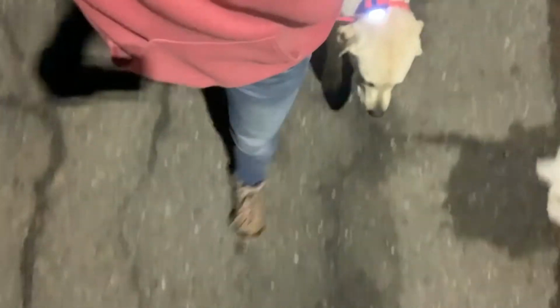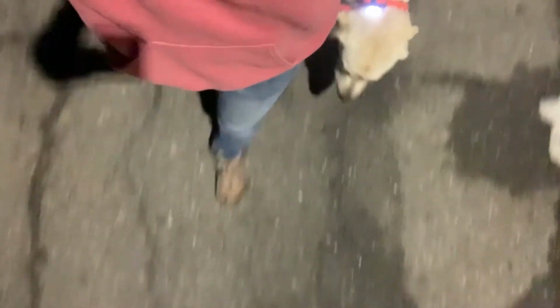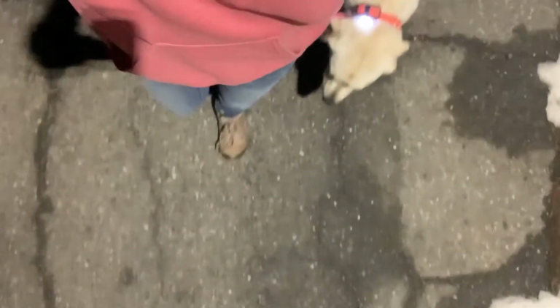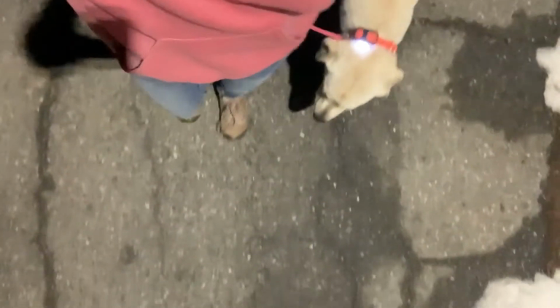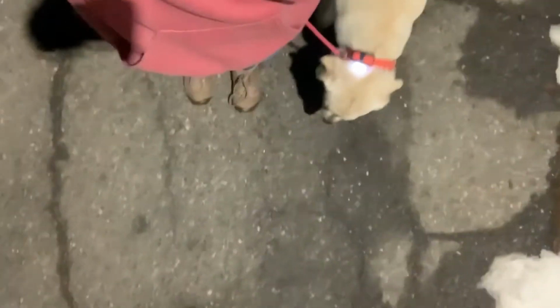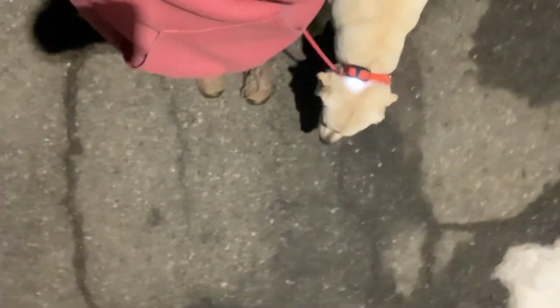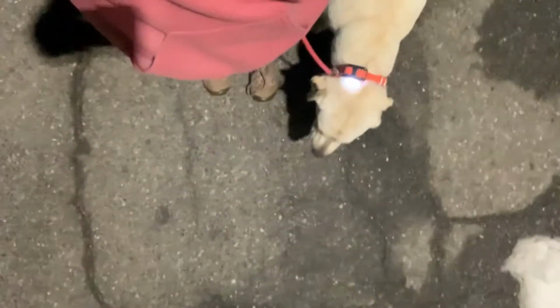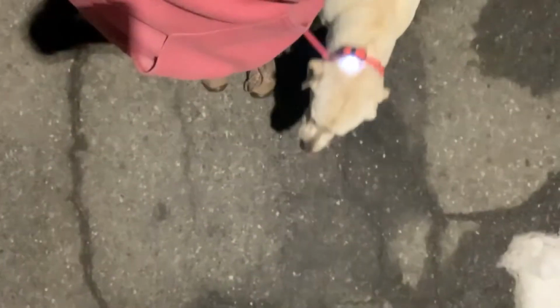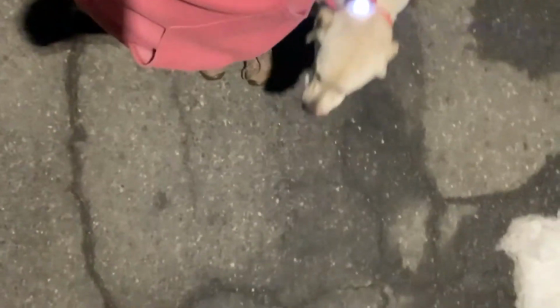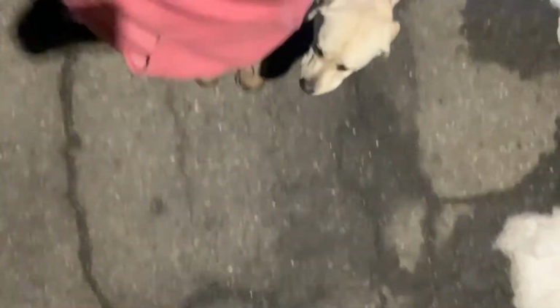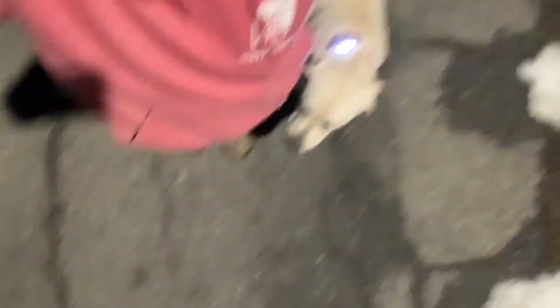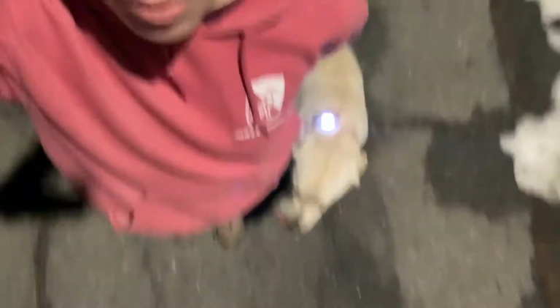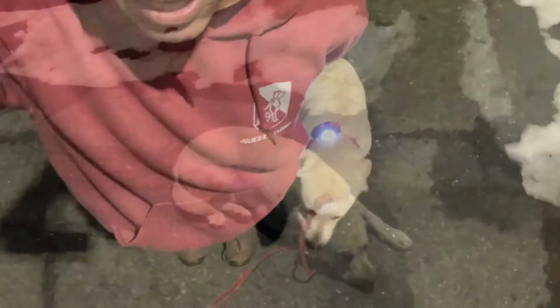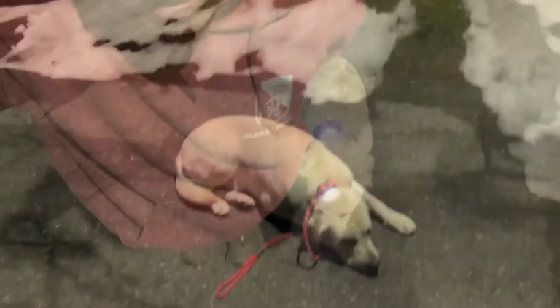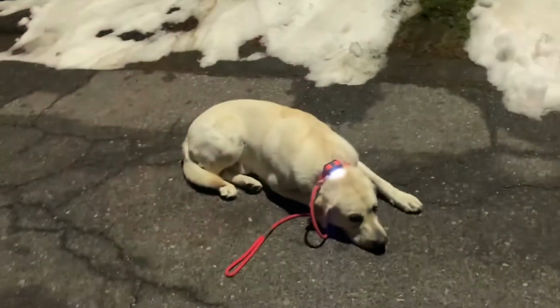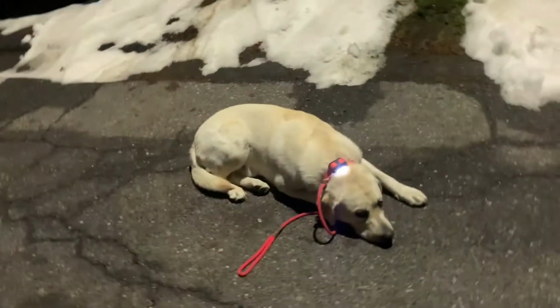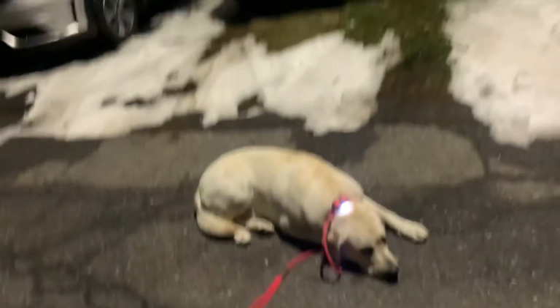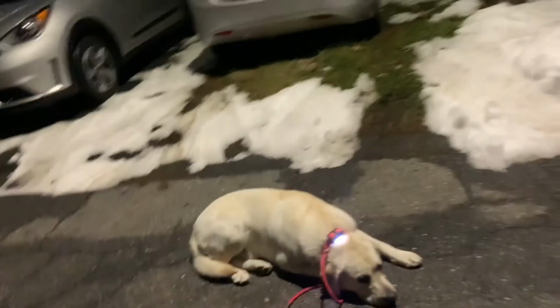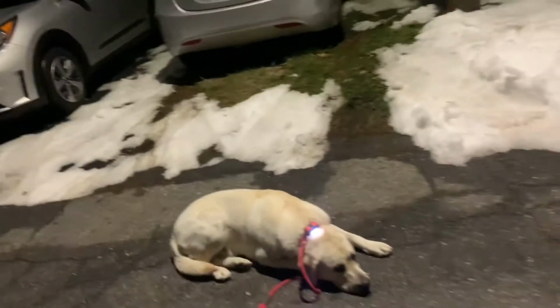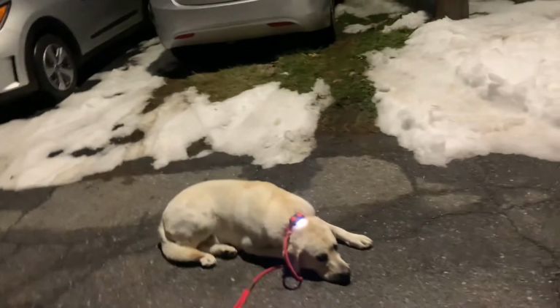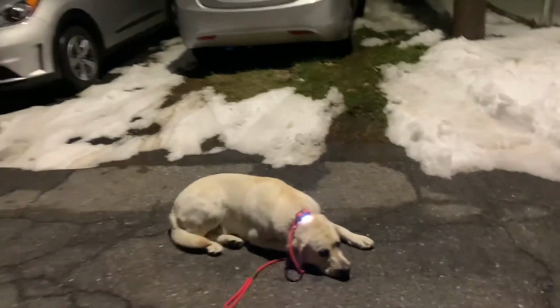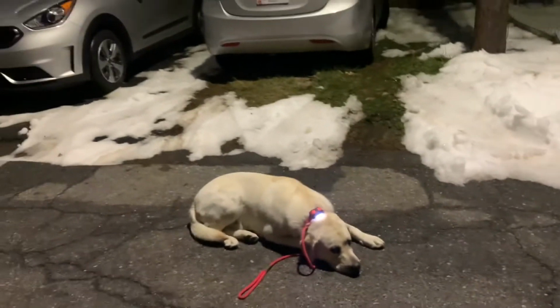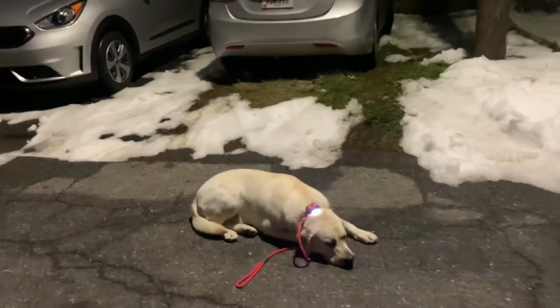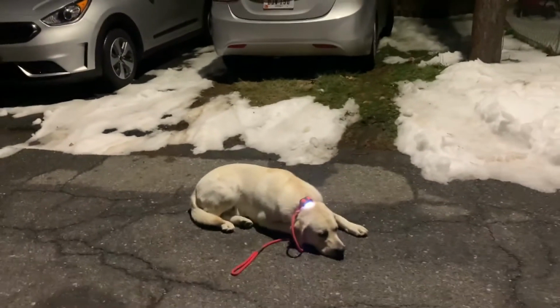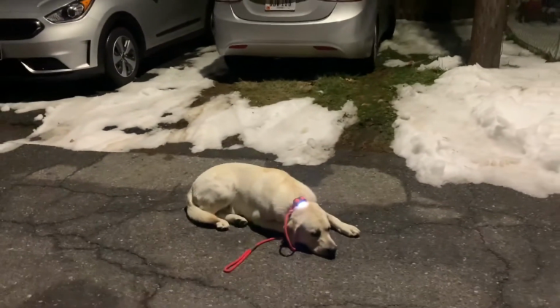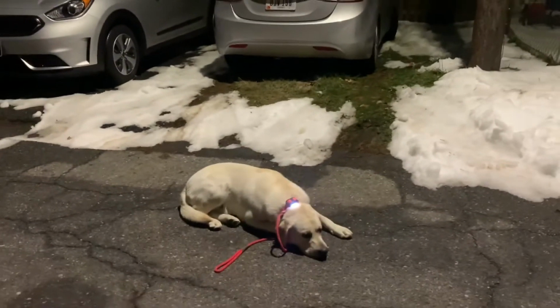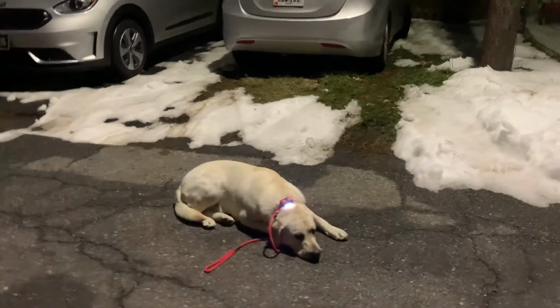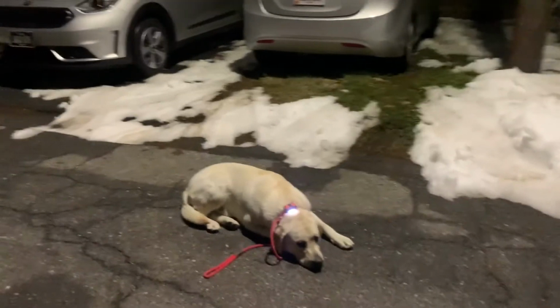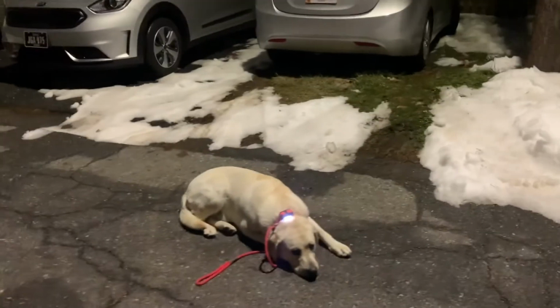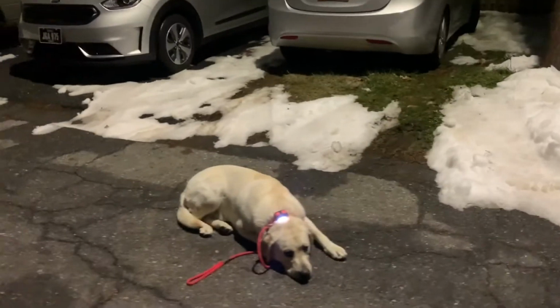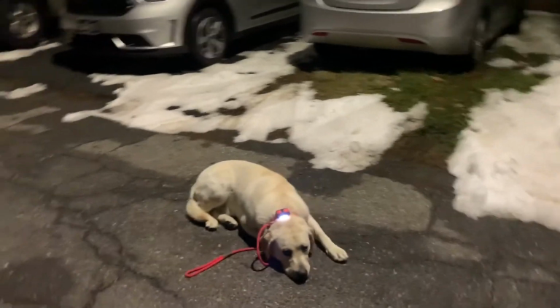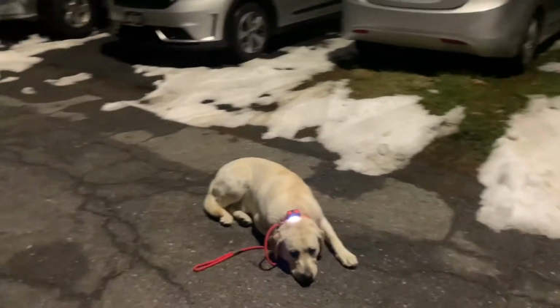Sit. Good boy. Getting some down stay reps in.